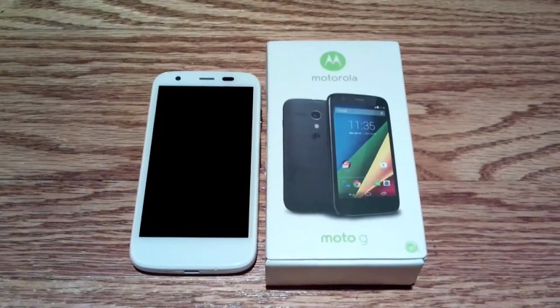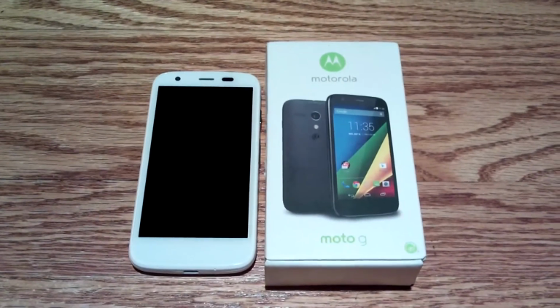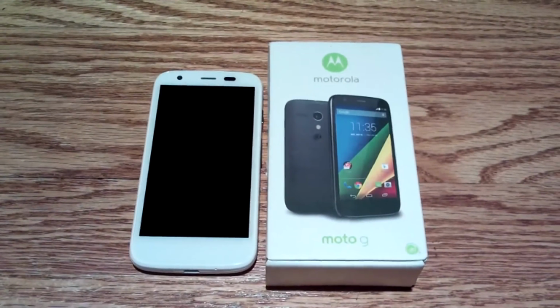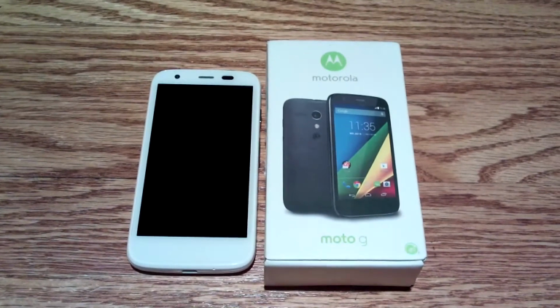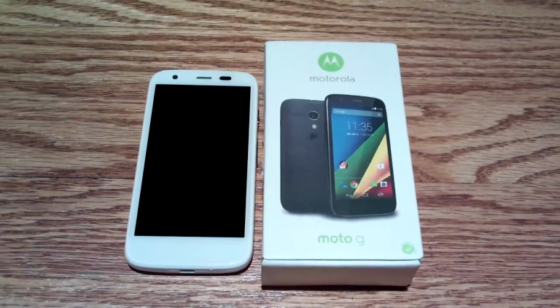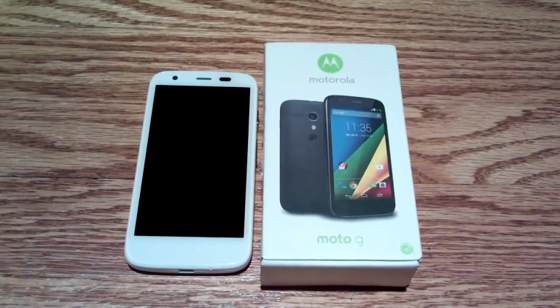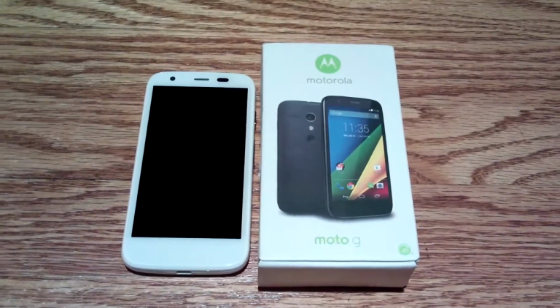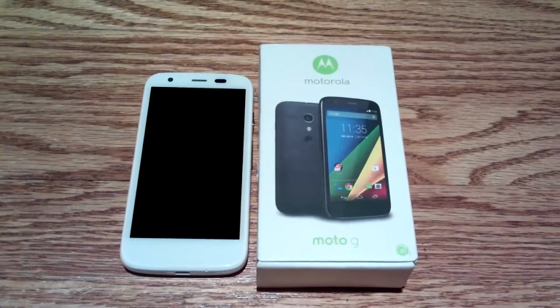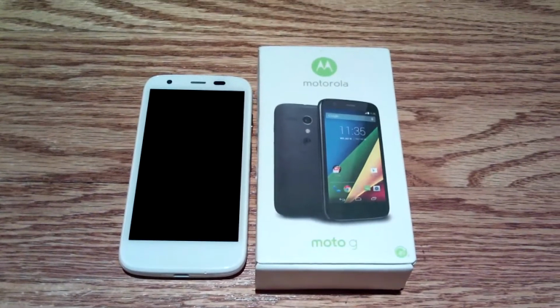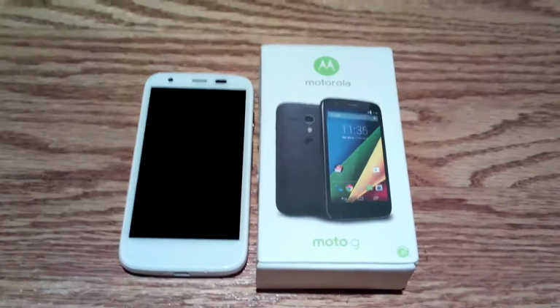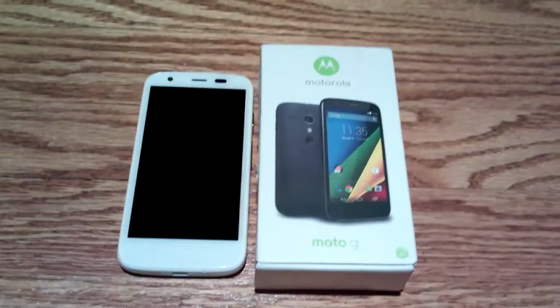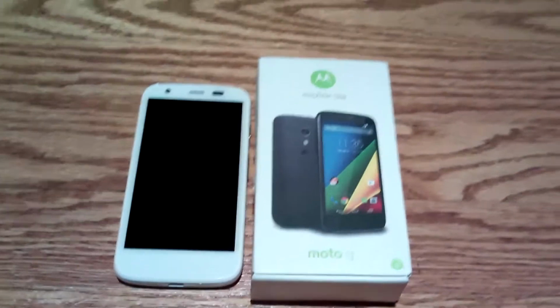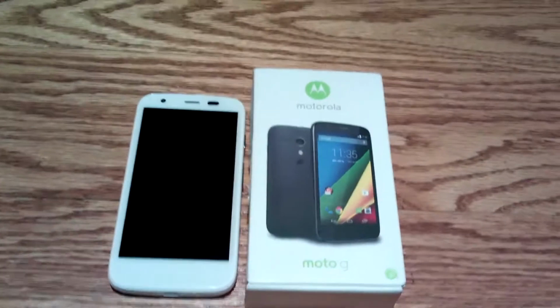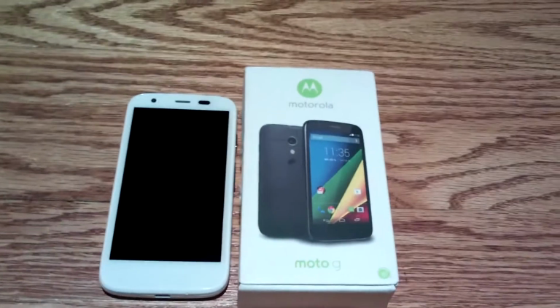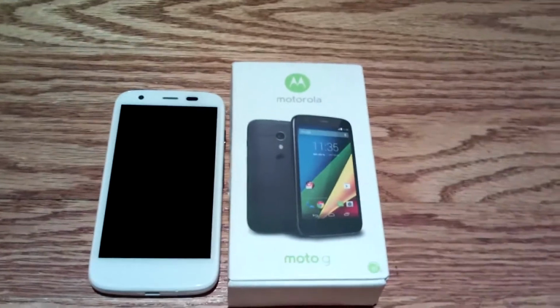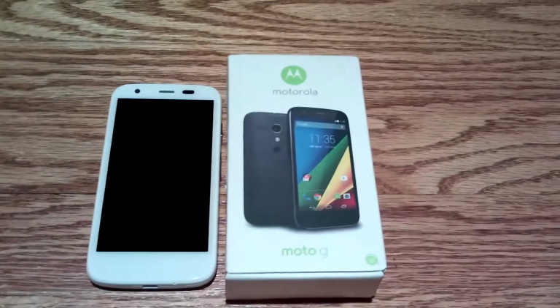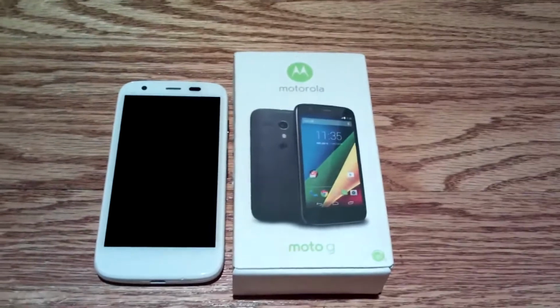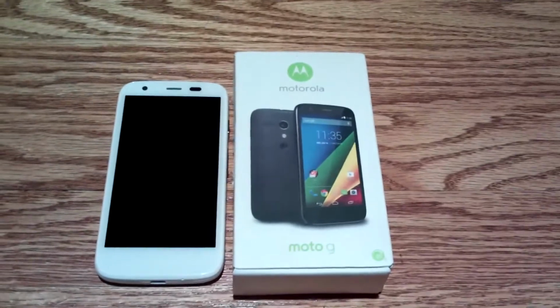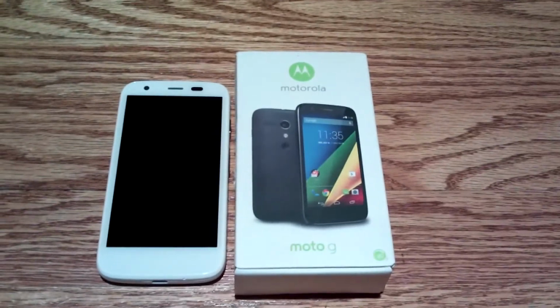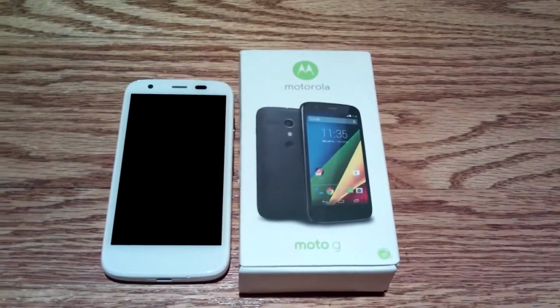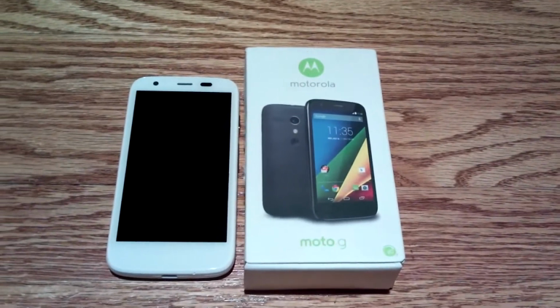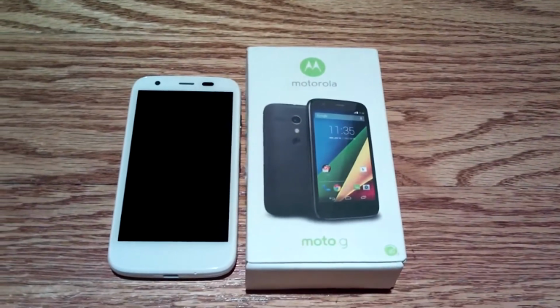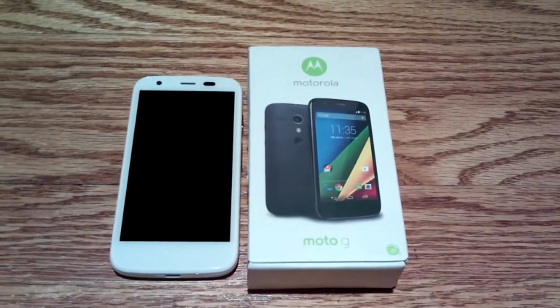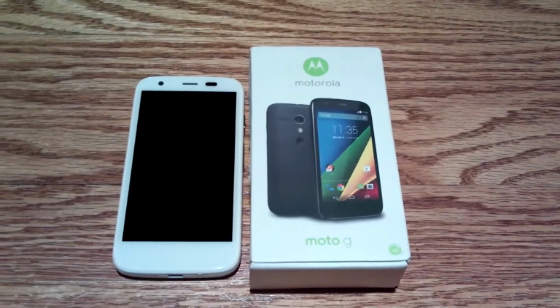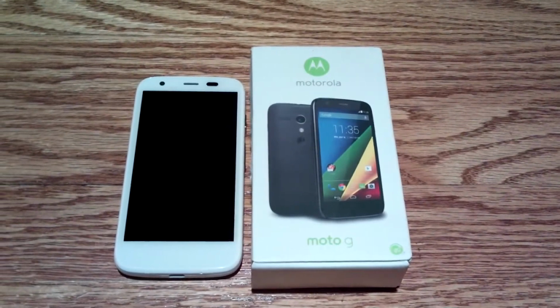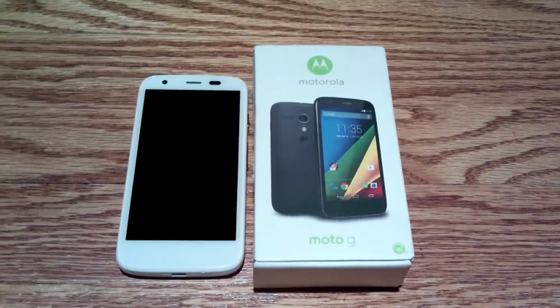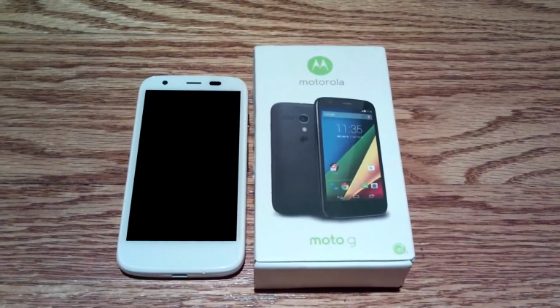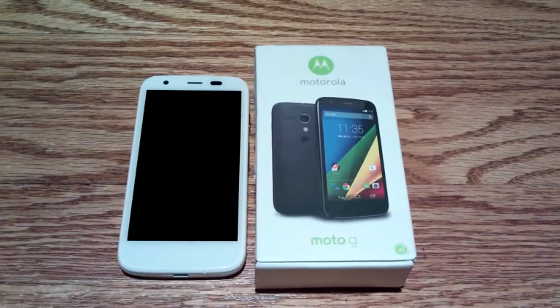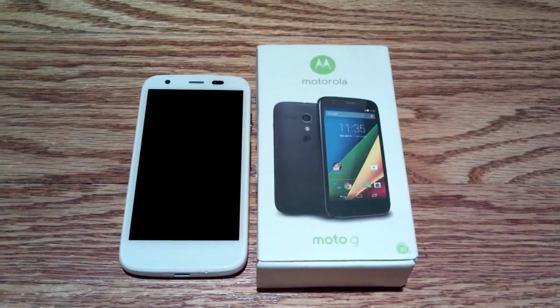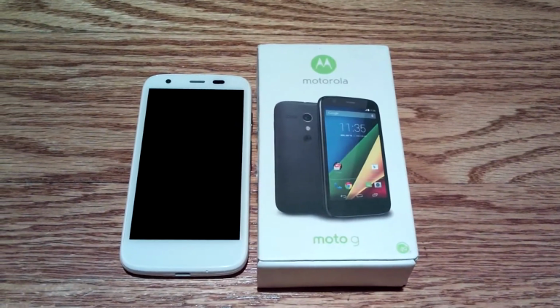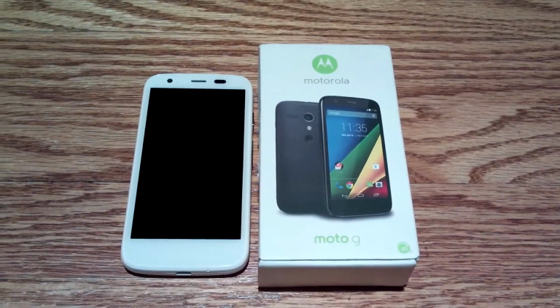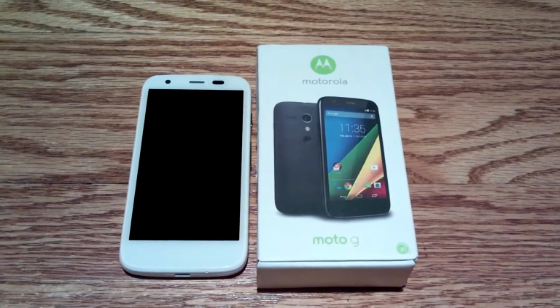So get your popcorn, sit down, and listen to me yammer on about a phone.